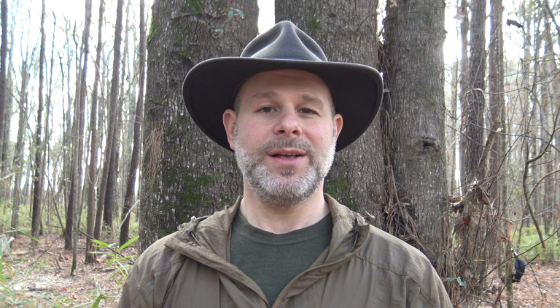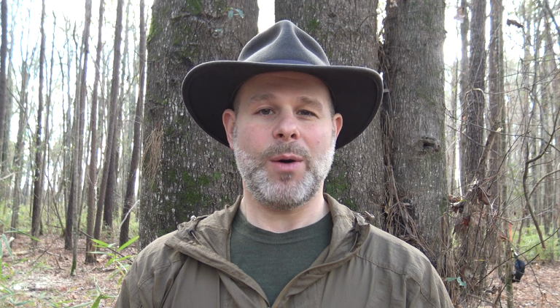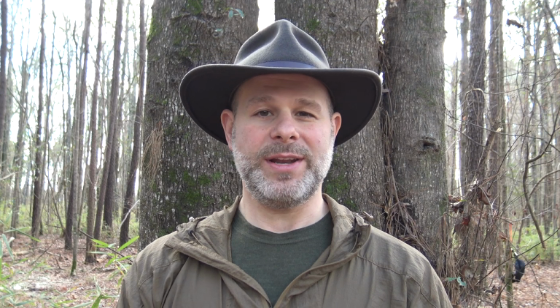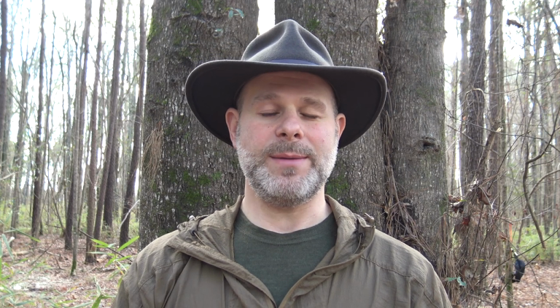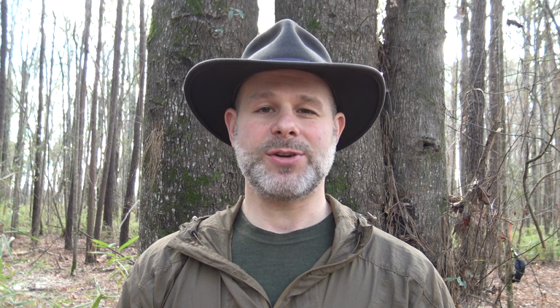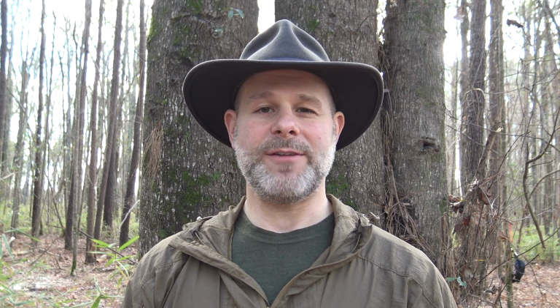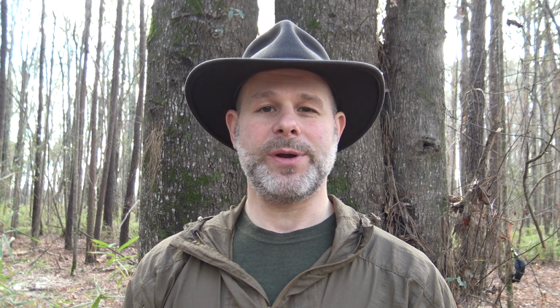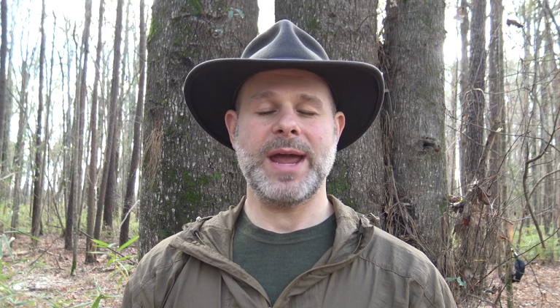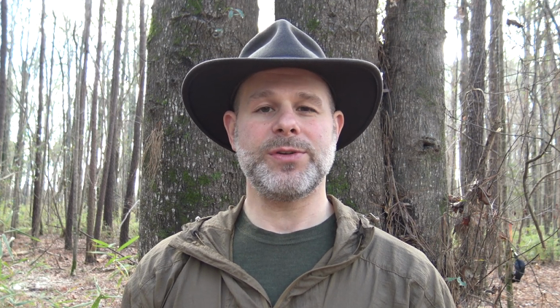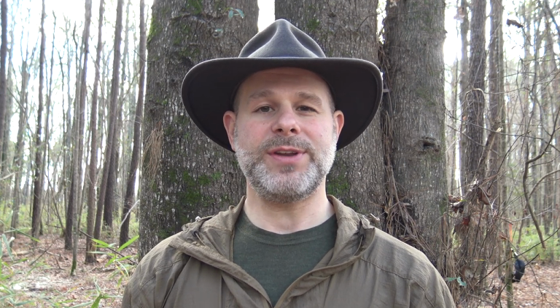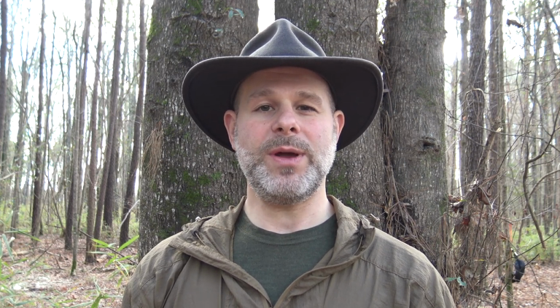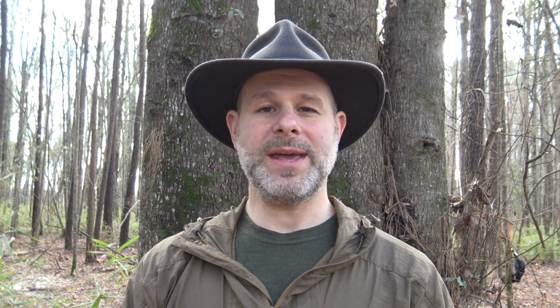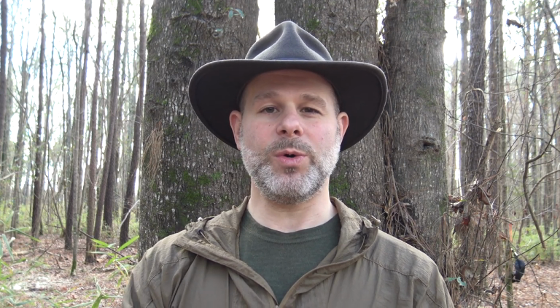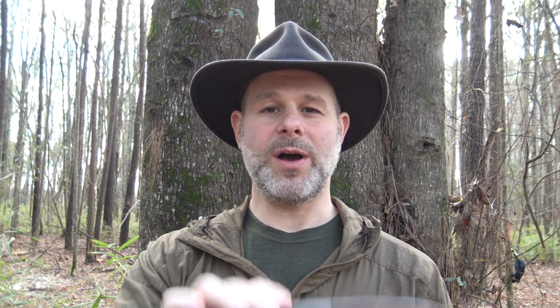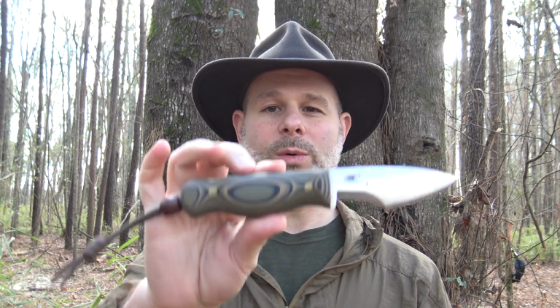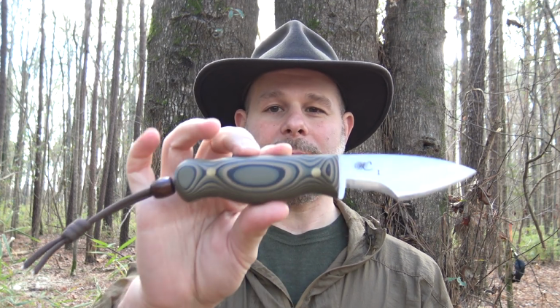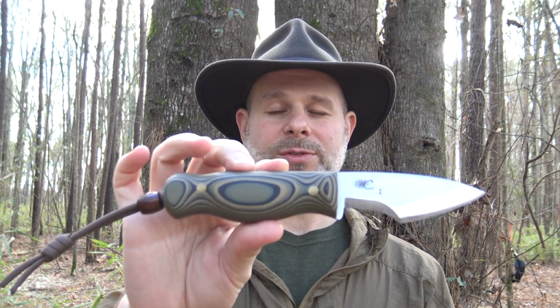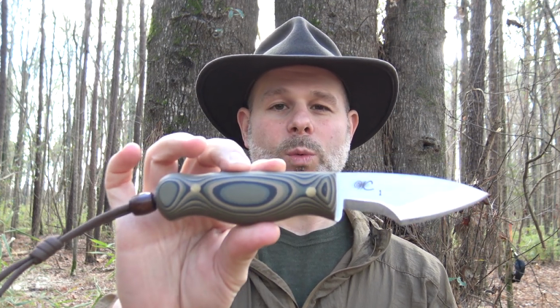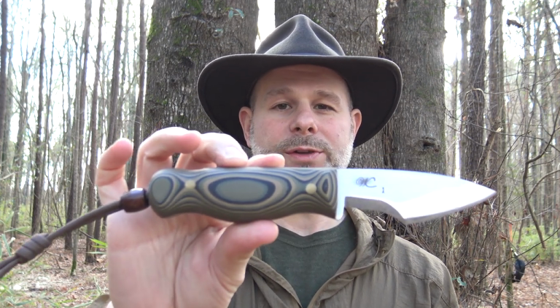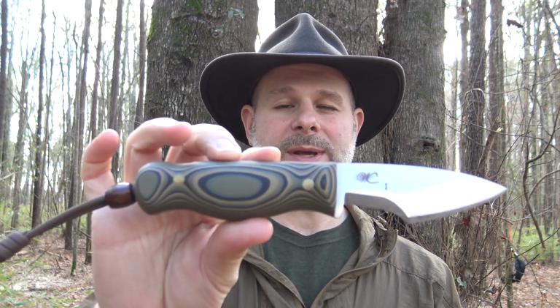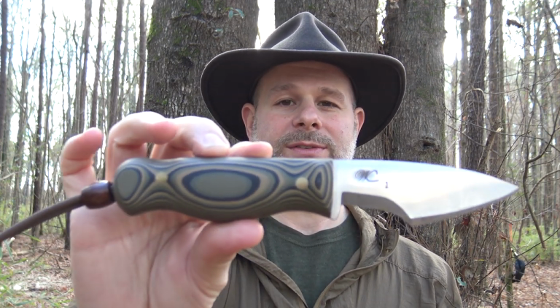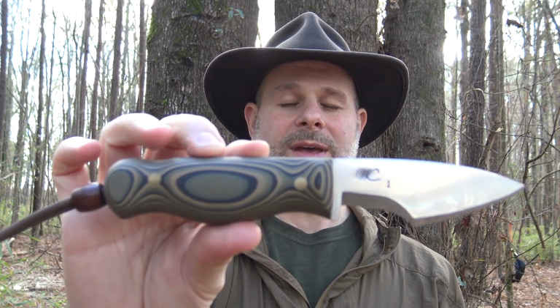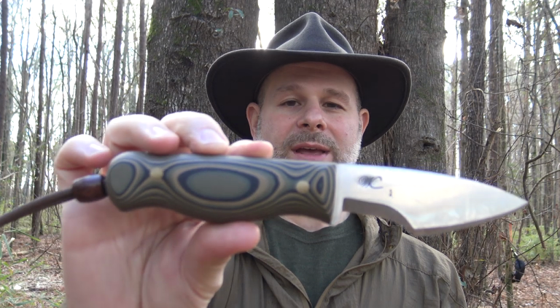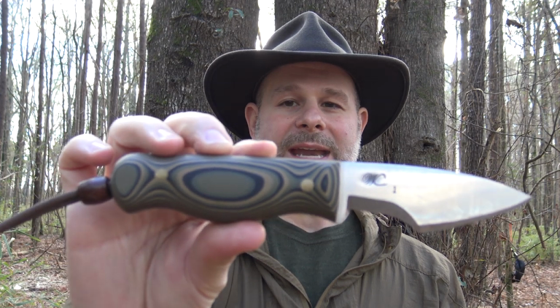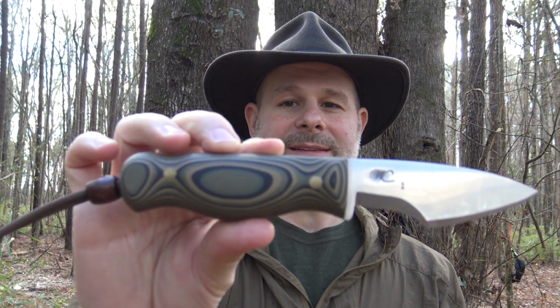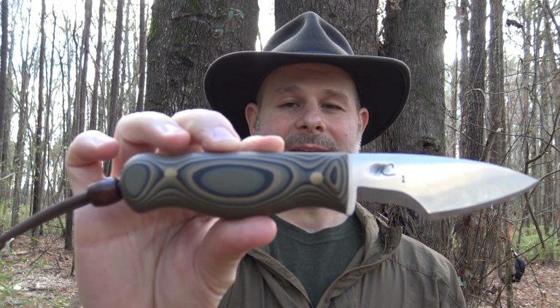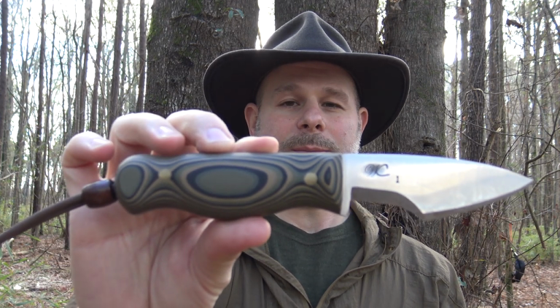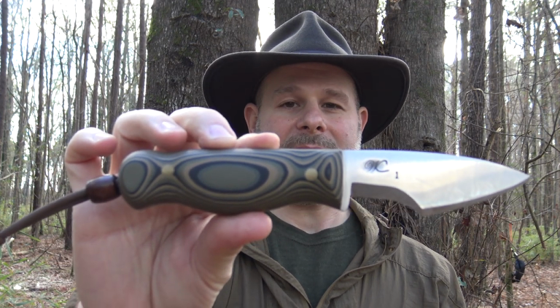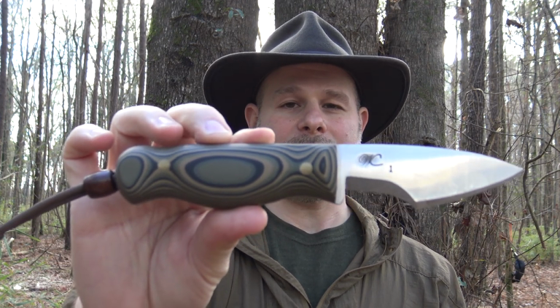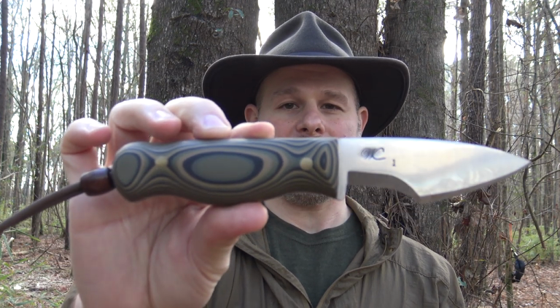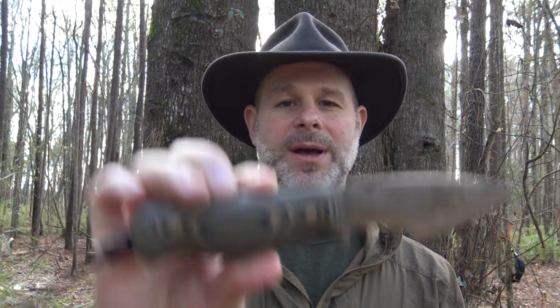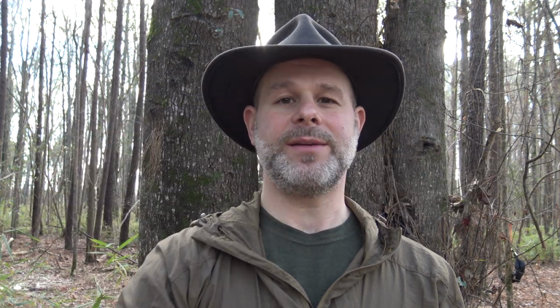I wanted to demonstrate that for you on camera, so stick with me and we're going to hone up this Woodsman's EDC blade by William Collins.